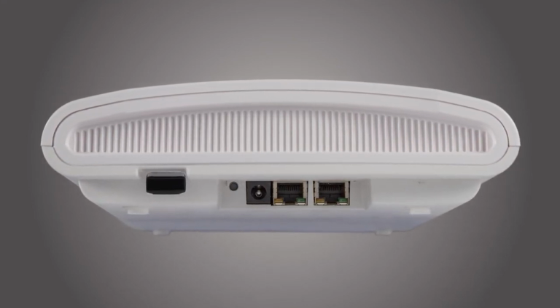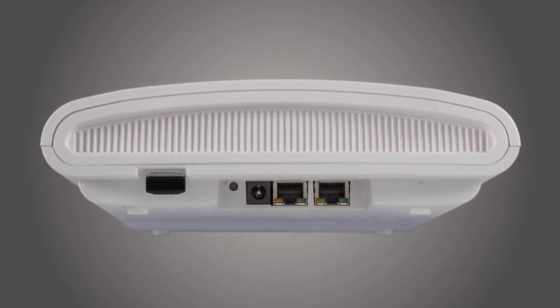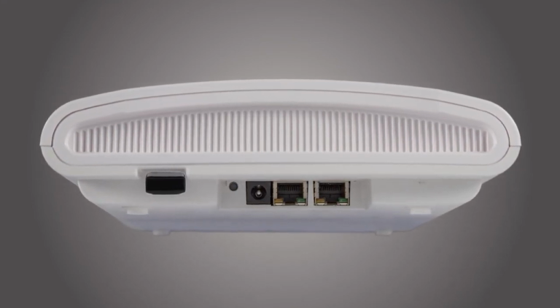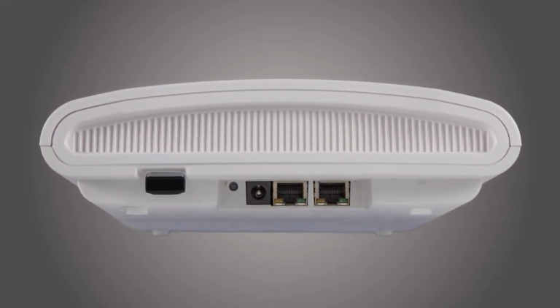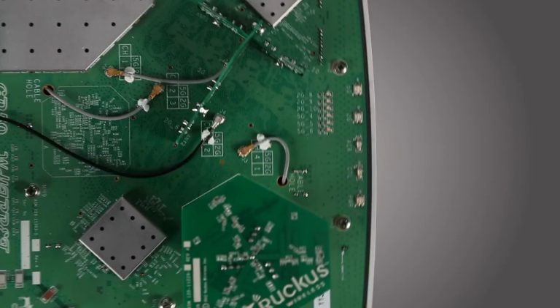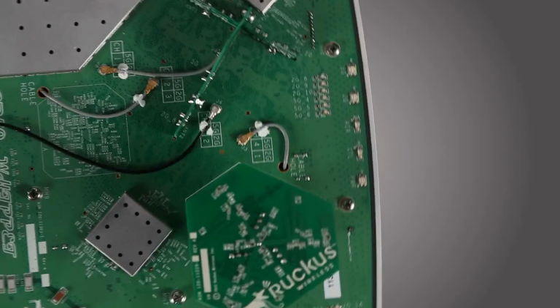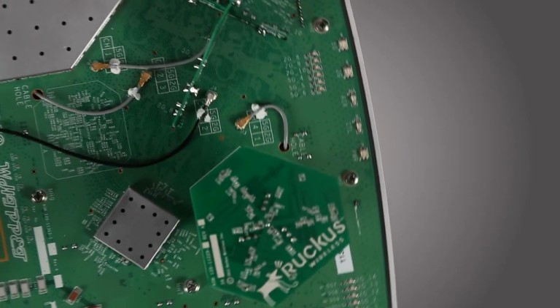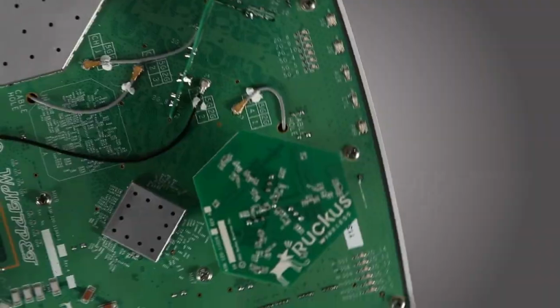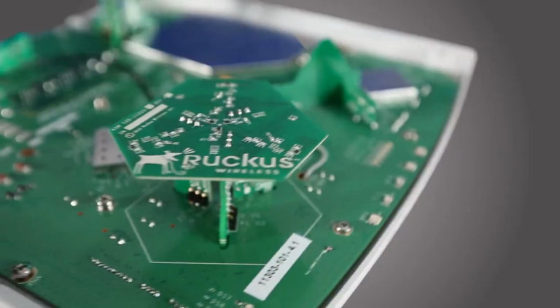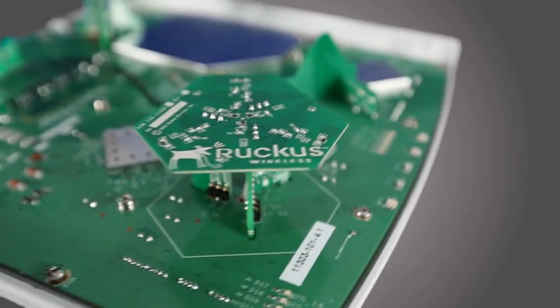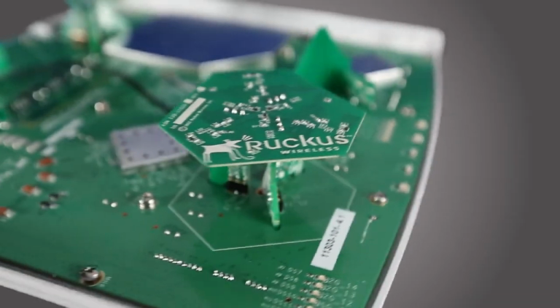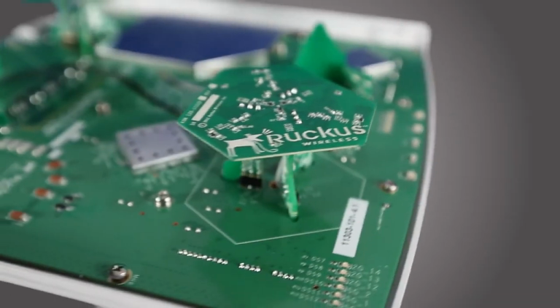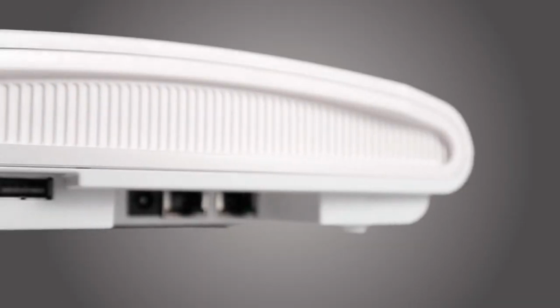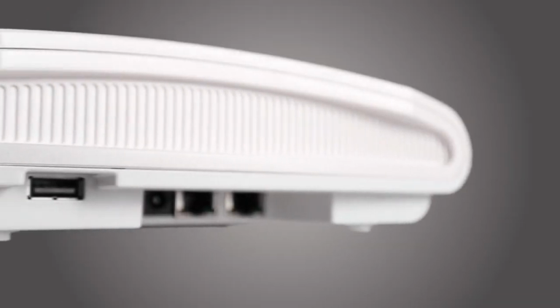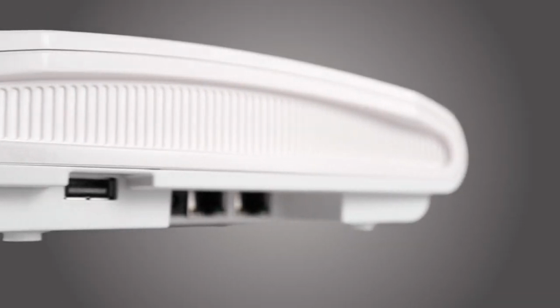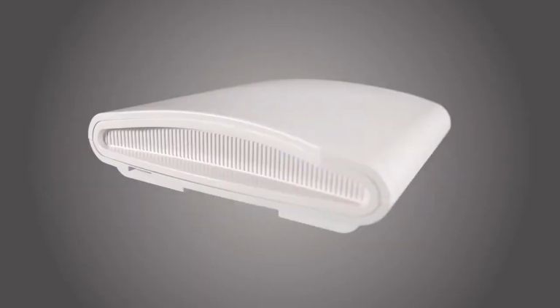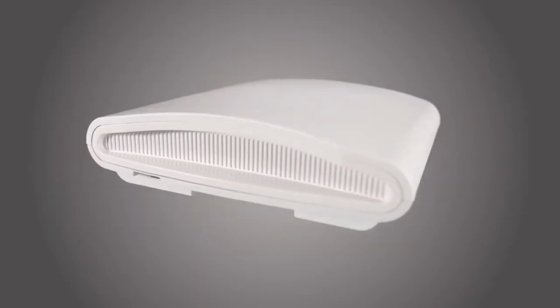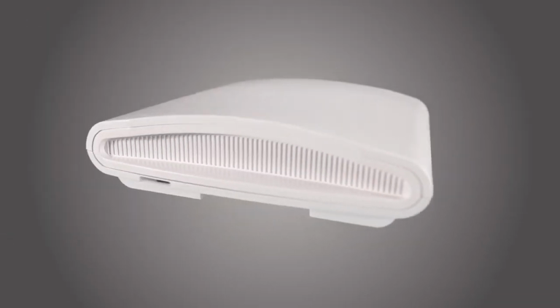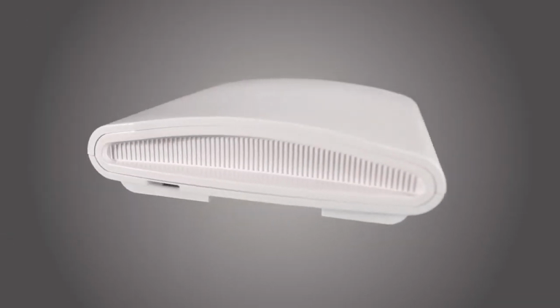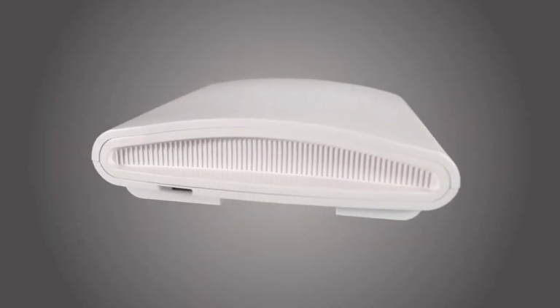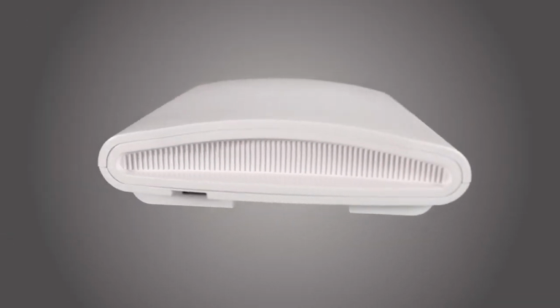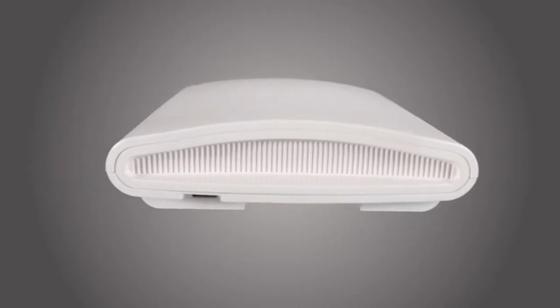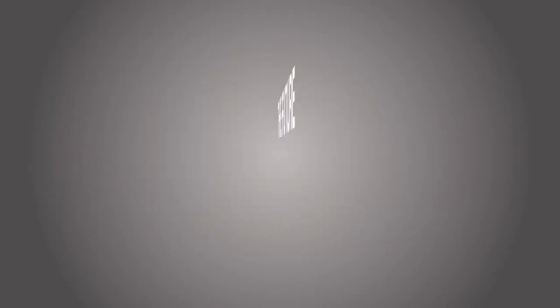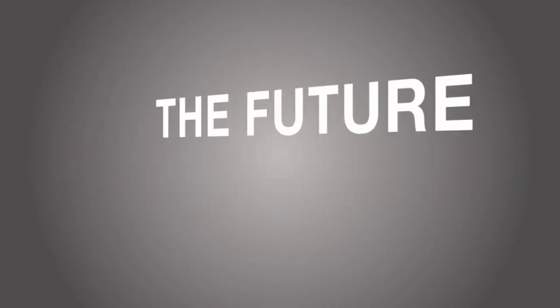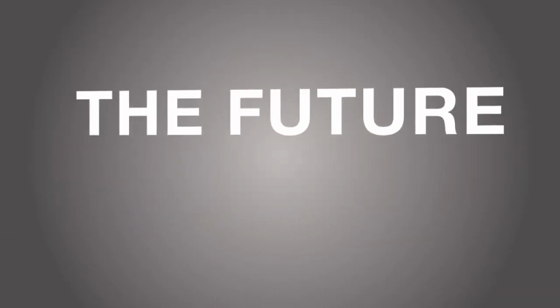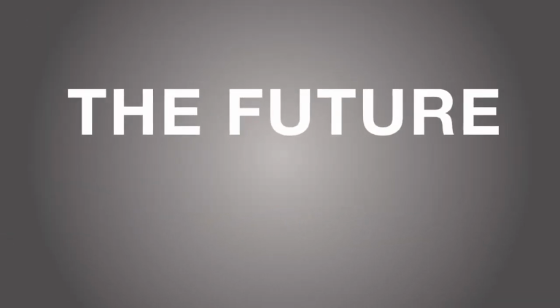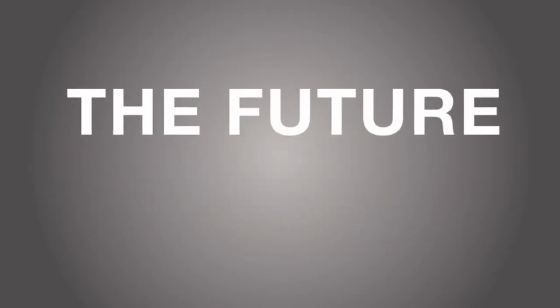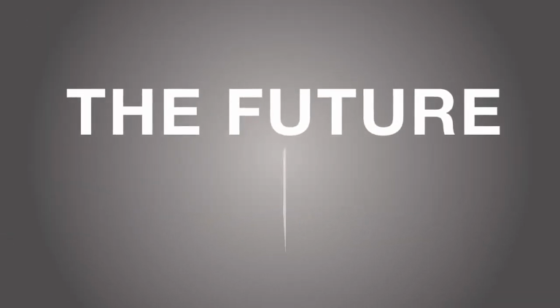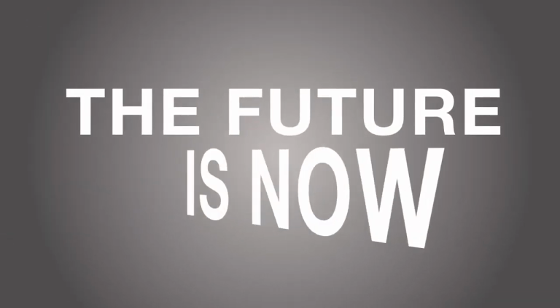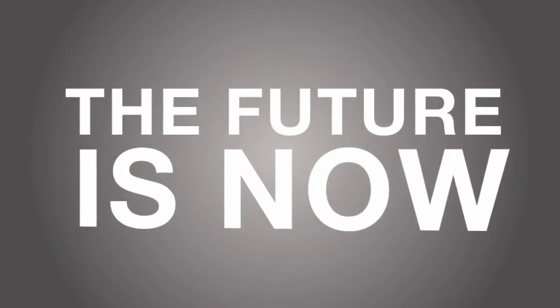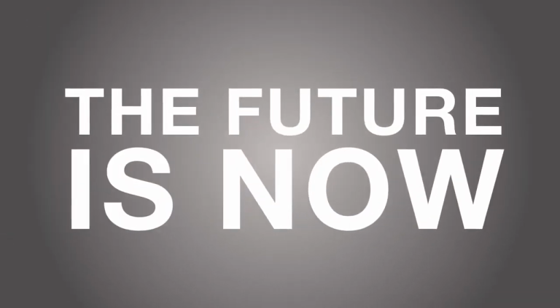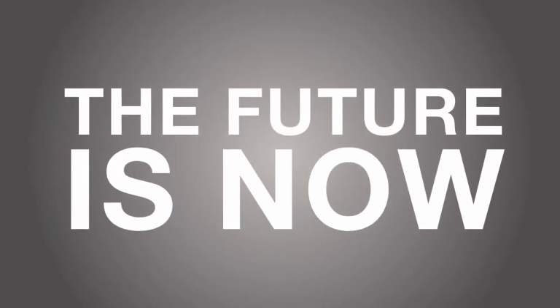So no more wondering about Wave 2. With the new Ruckus R710, the future is now.